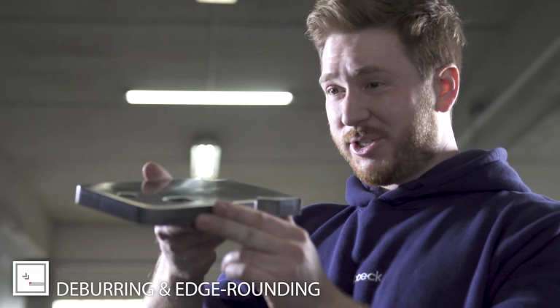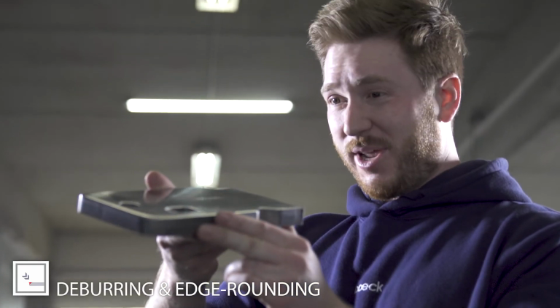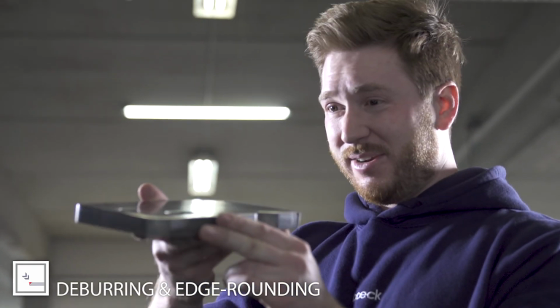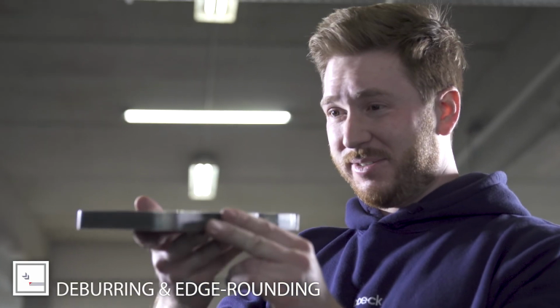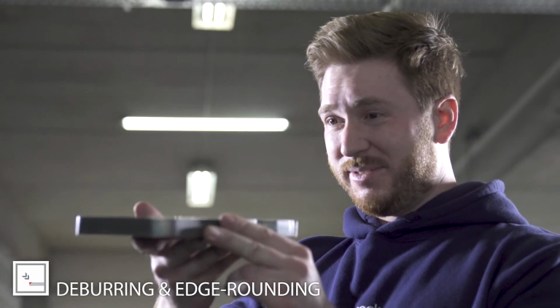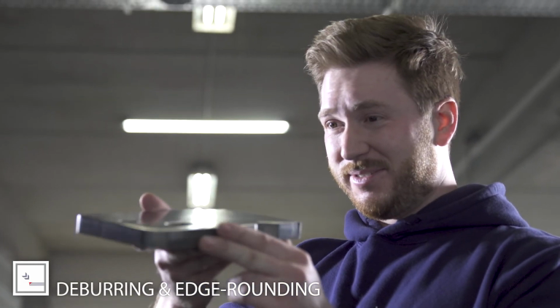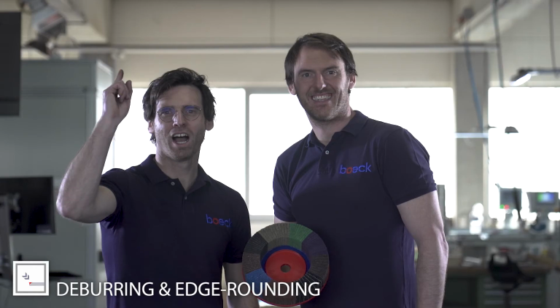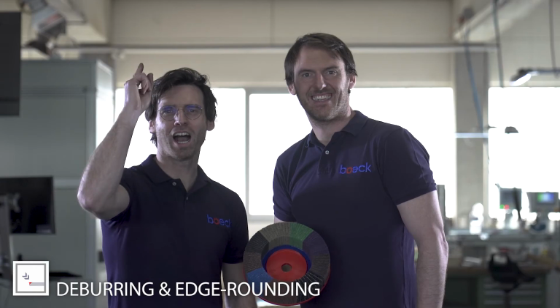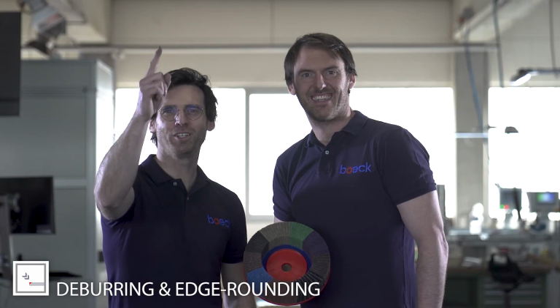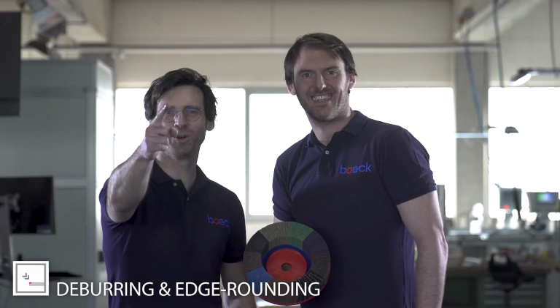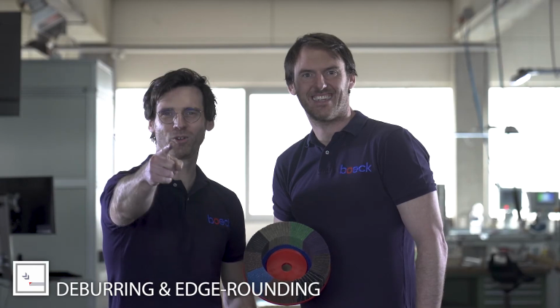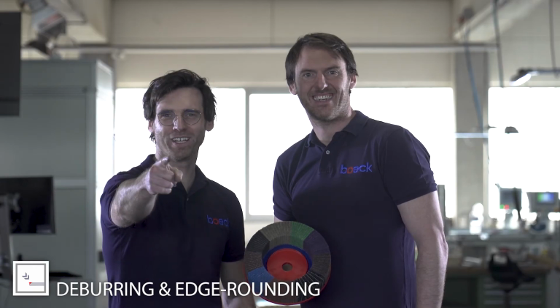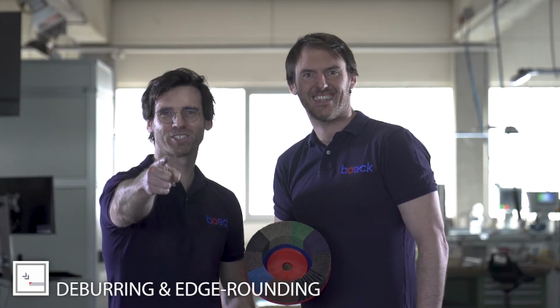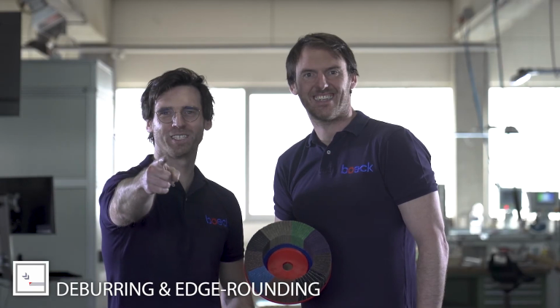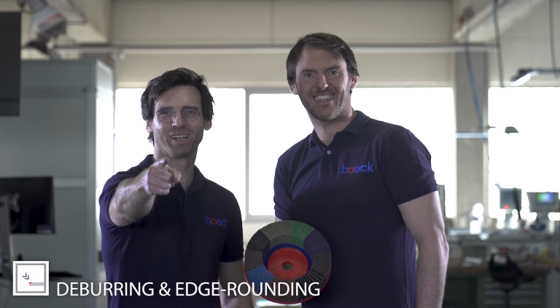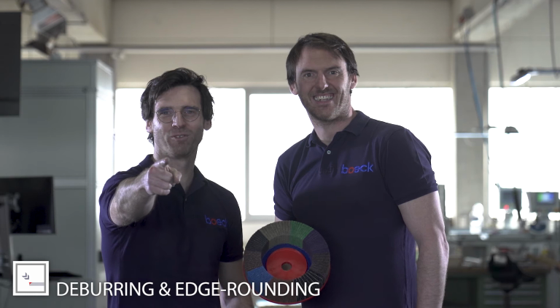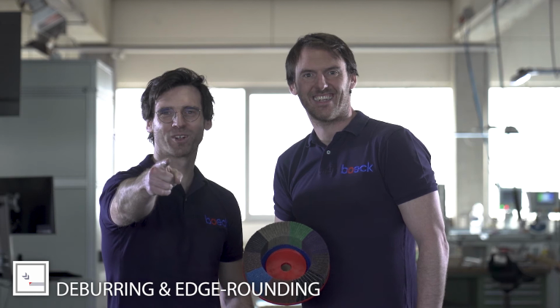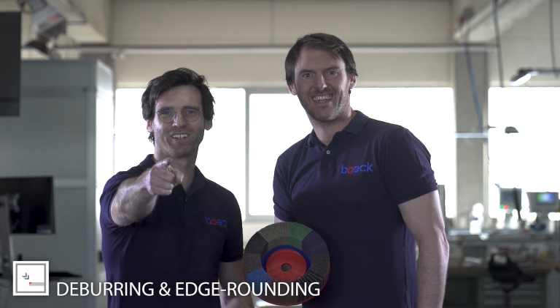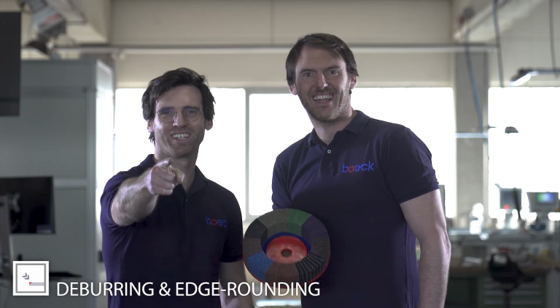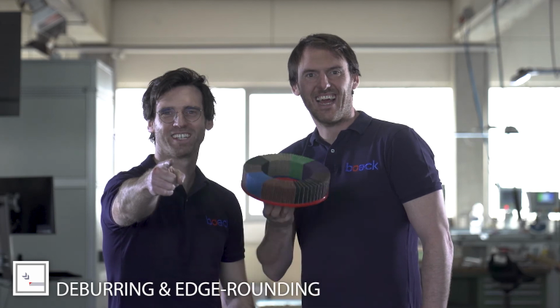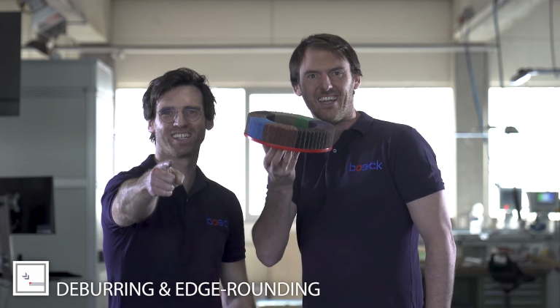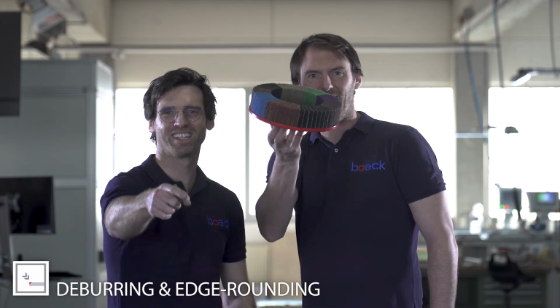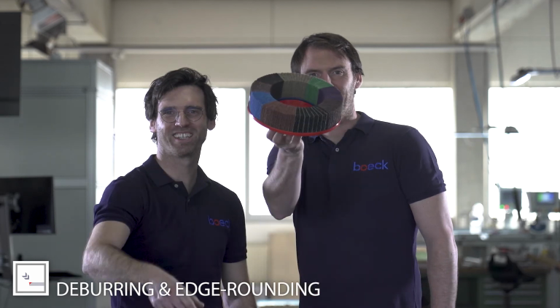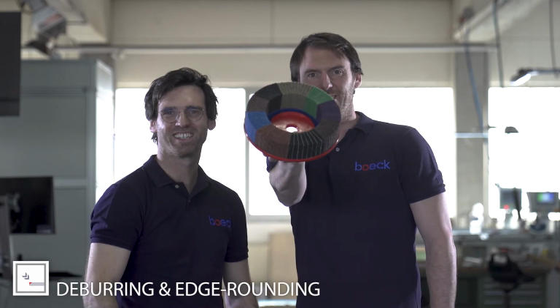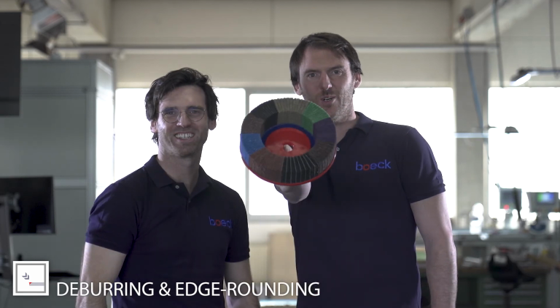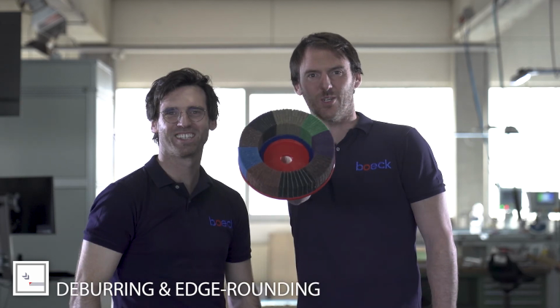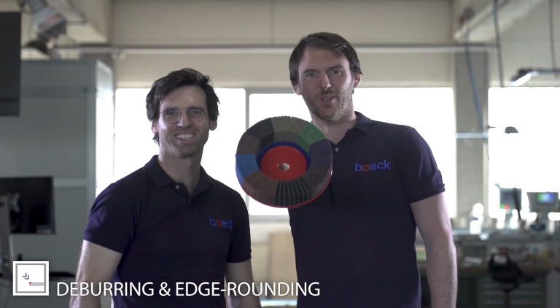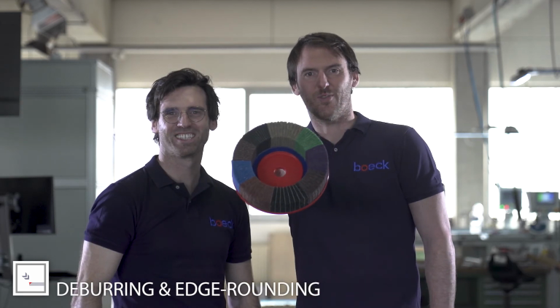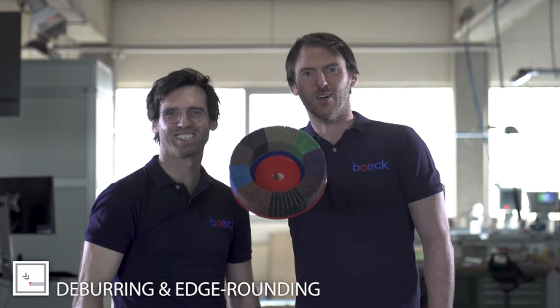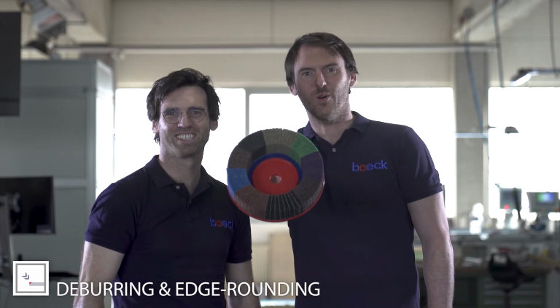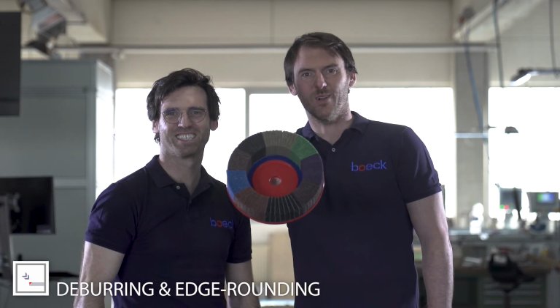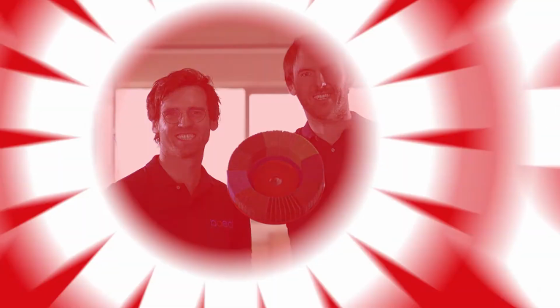Heiligsblechle! Are you a real sheet metal worker? Then you also deserve our tools!